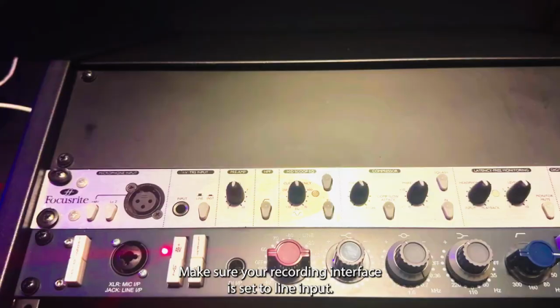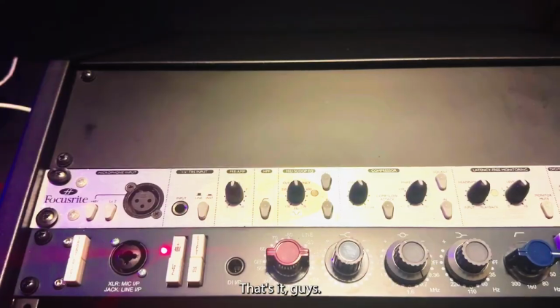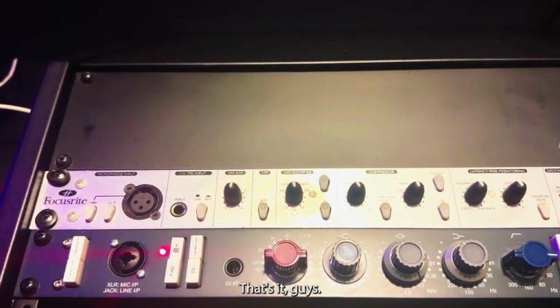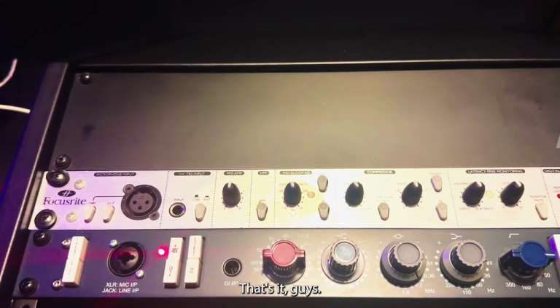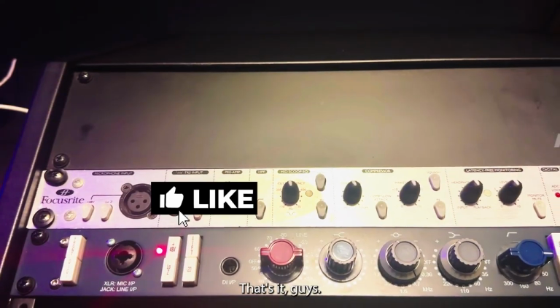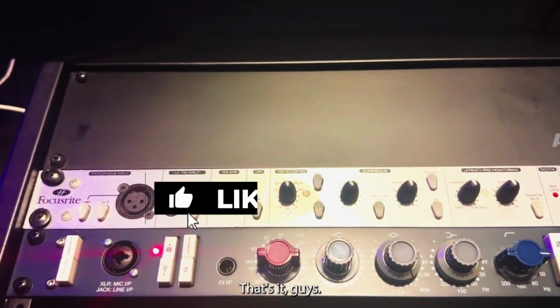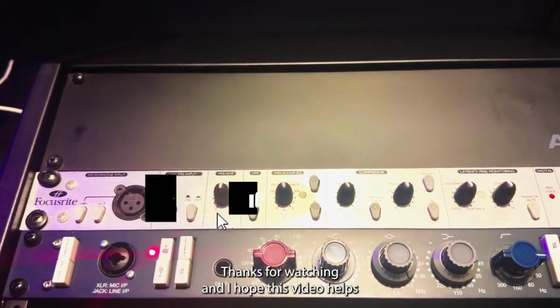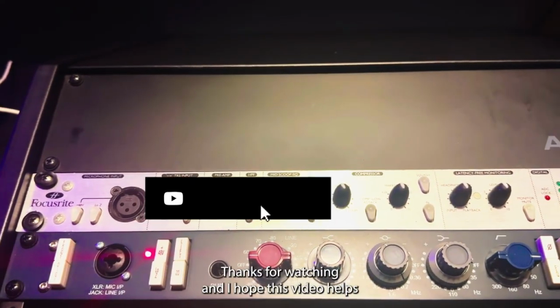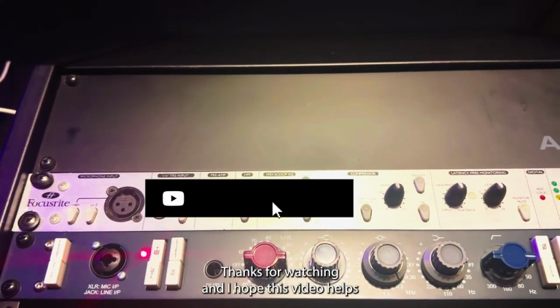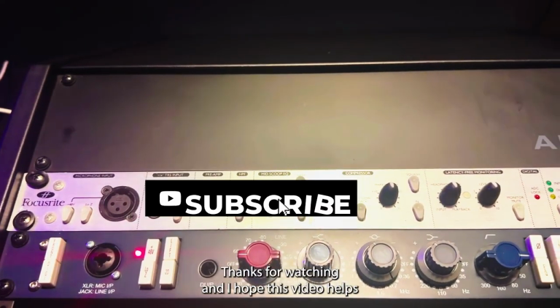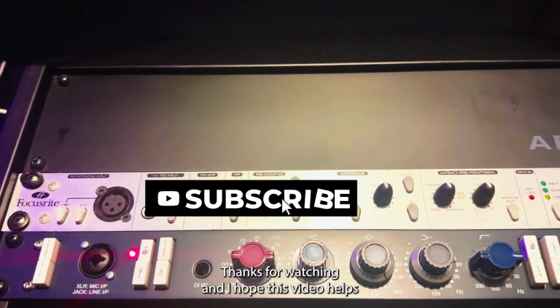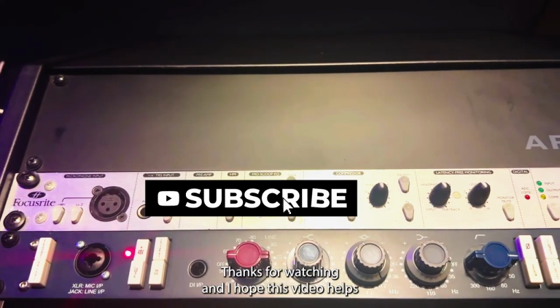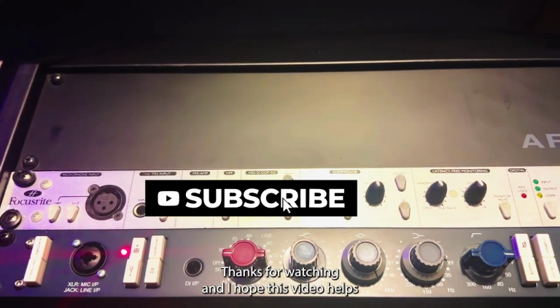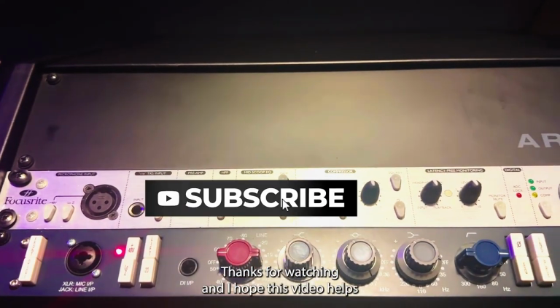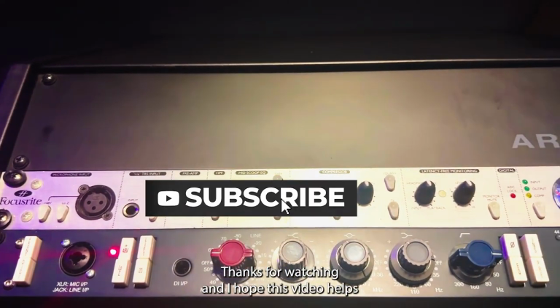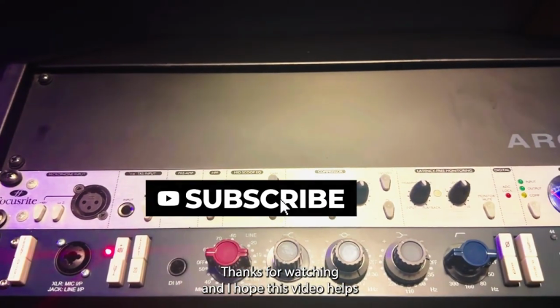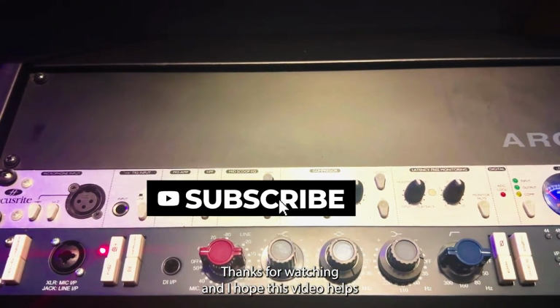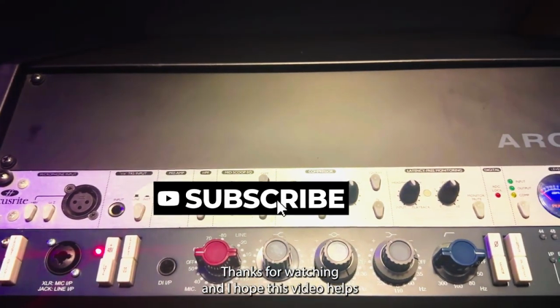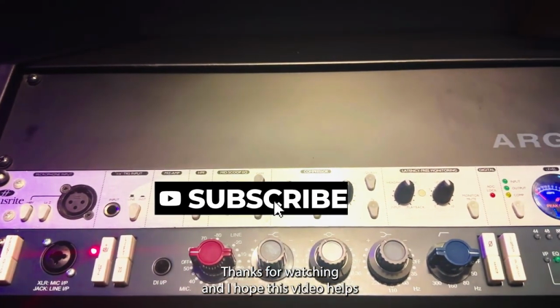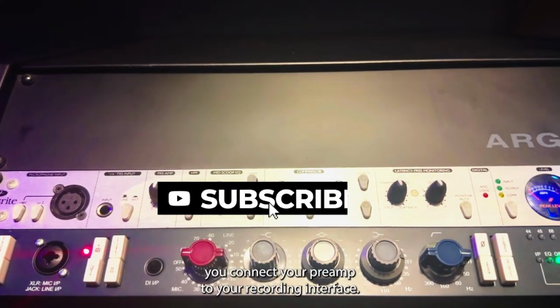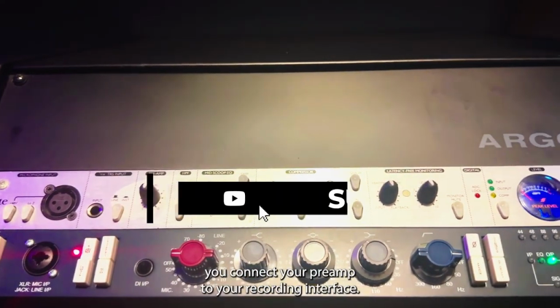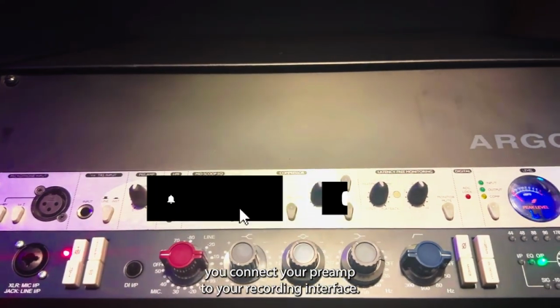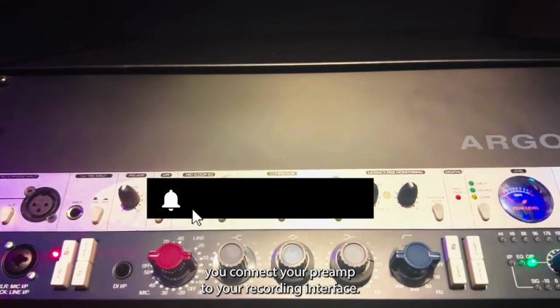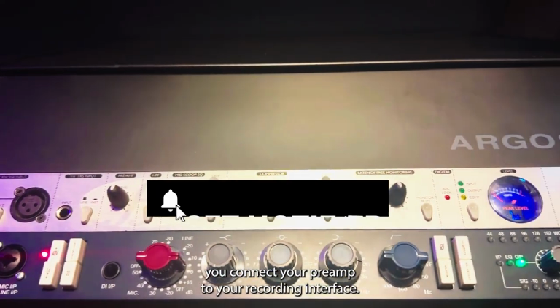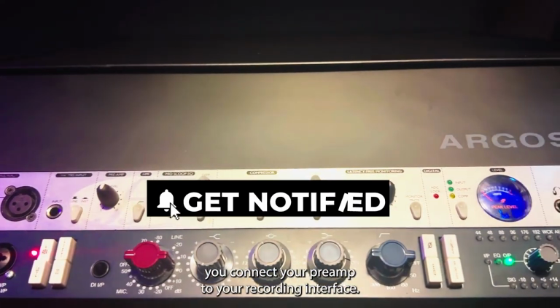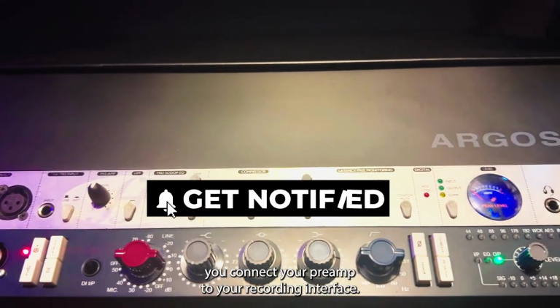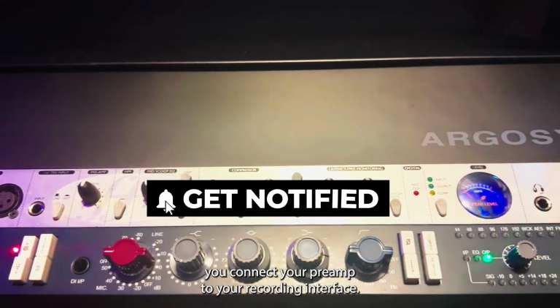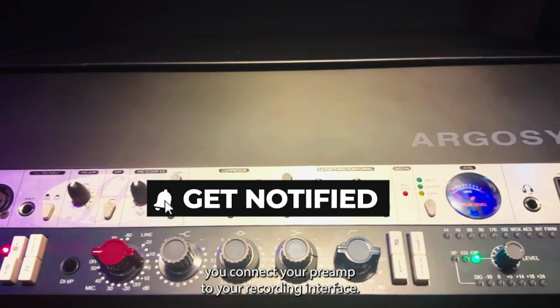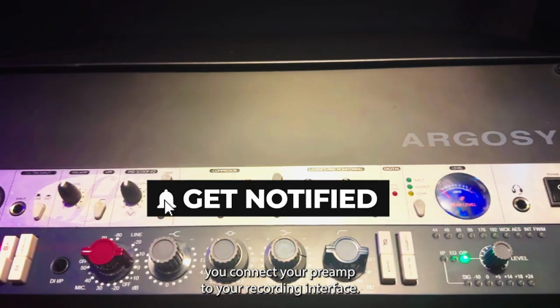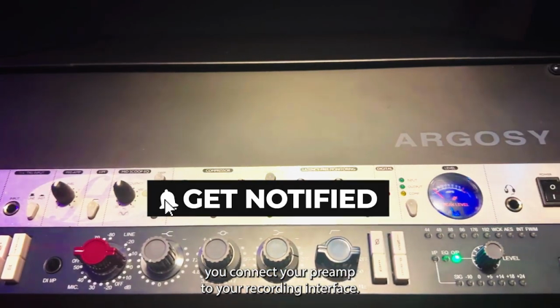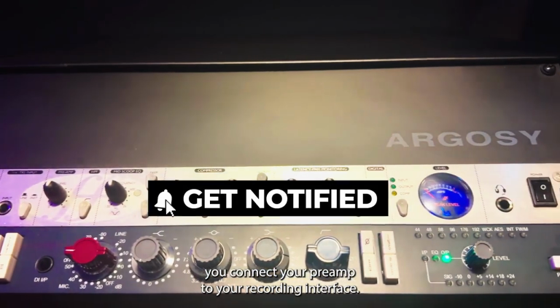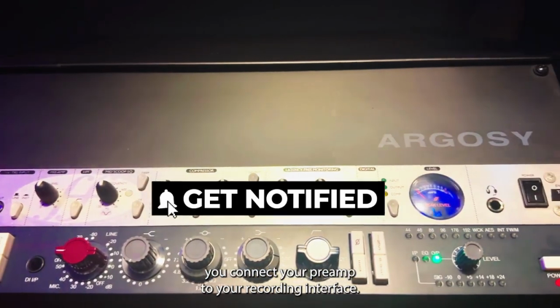That's it guys. Thanks for watching, and I hope this video helped you connect your preamp to your recording interface.